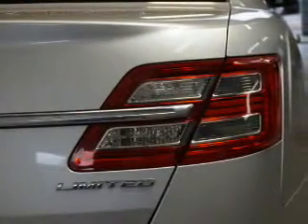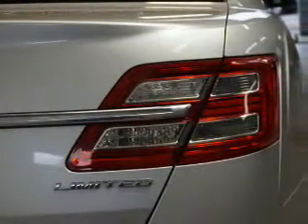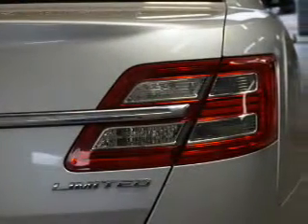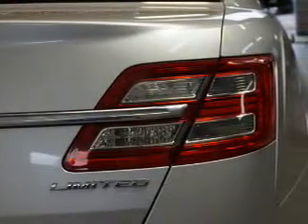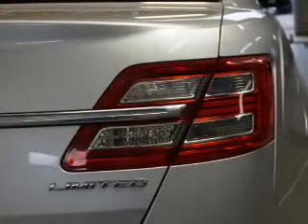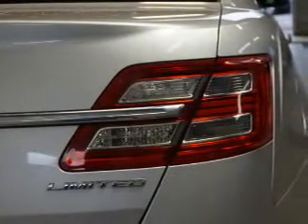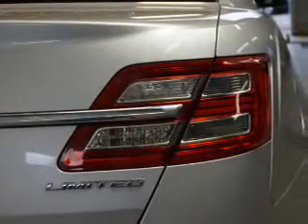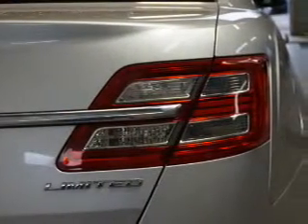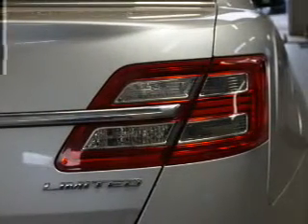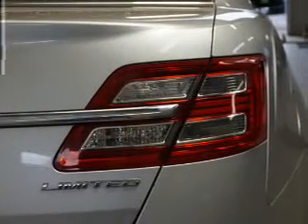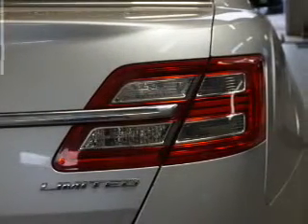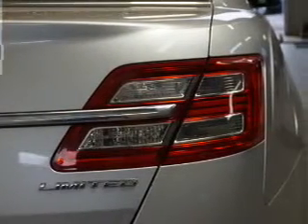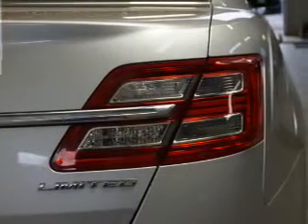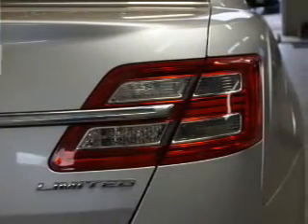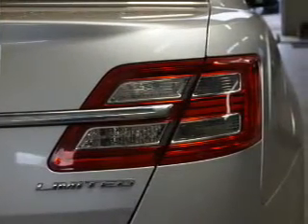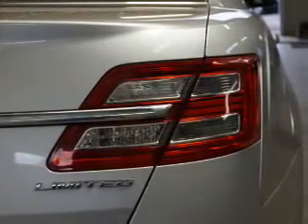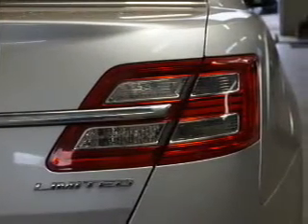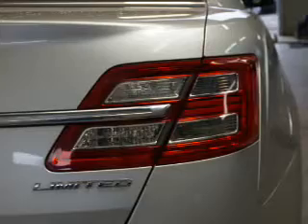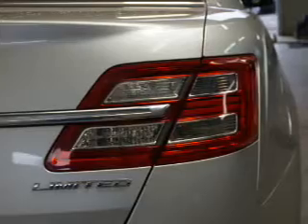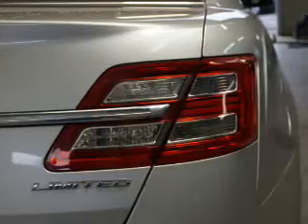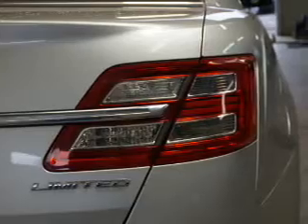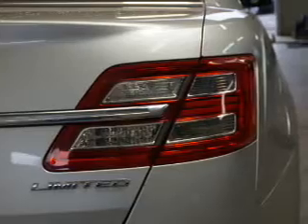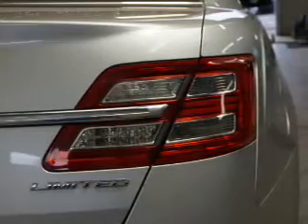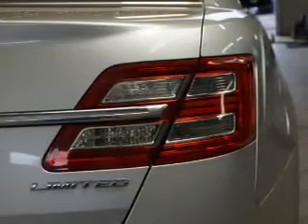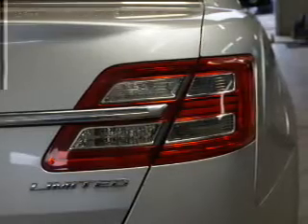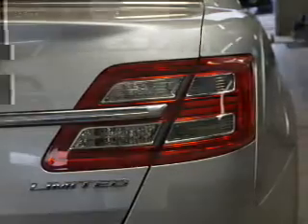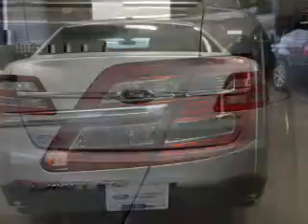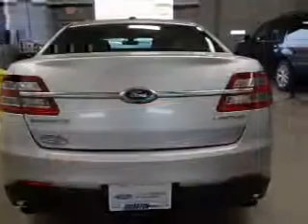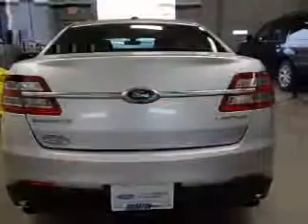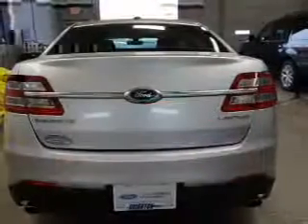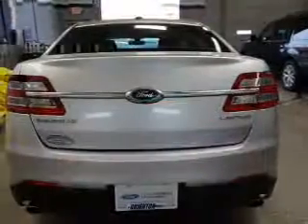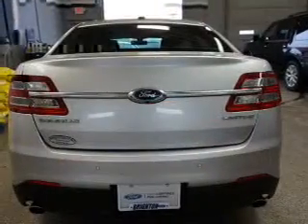Additional features include steering wheel controls, auto dimming mirrors, dual temperature control, automatic climate control, and power seats.